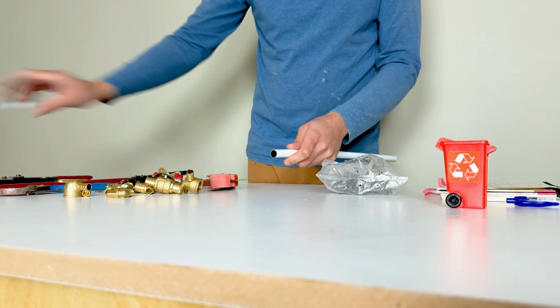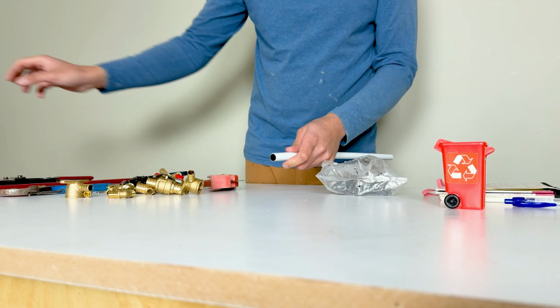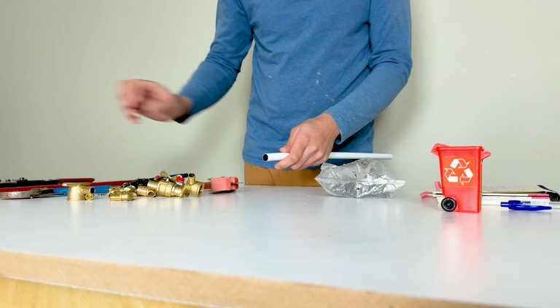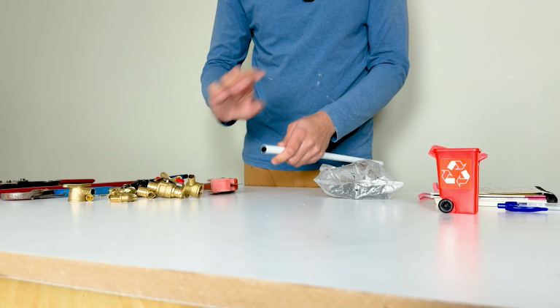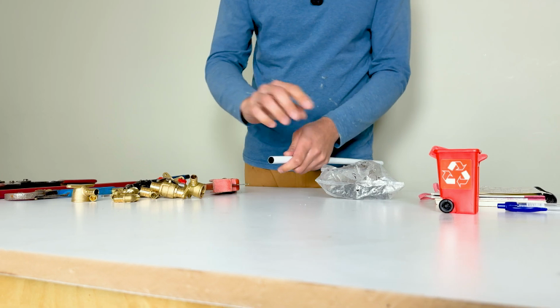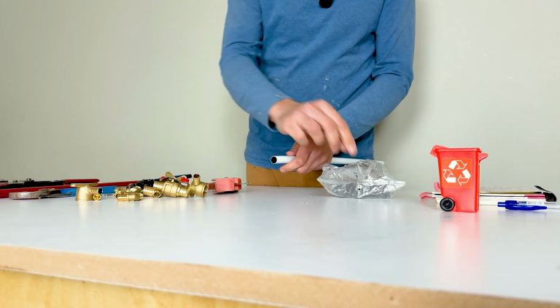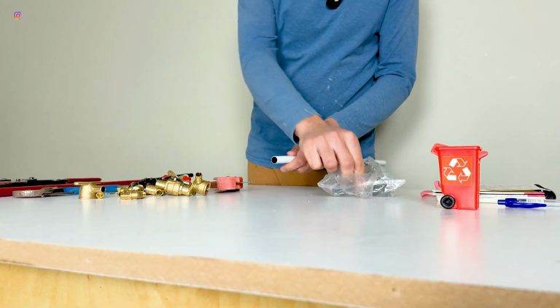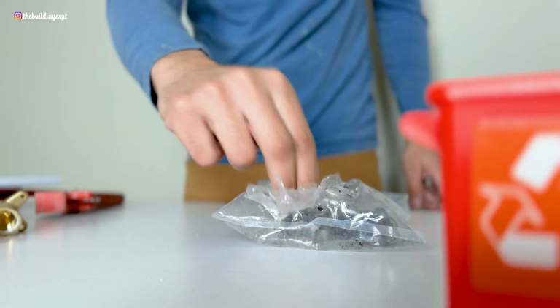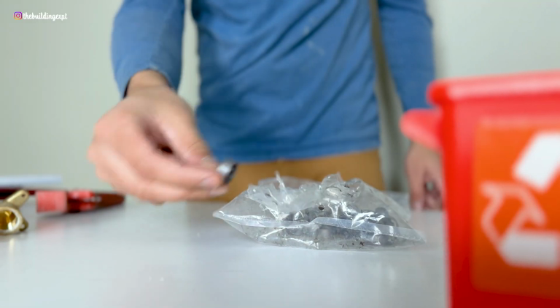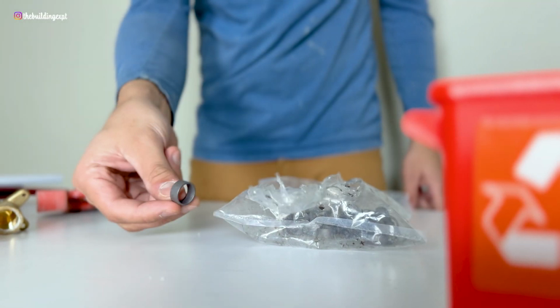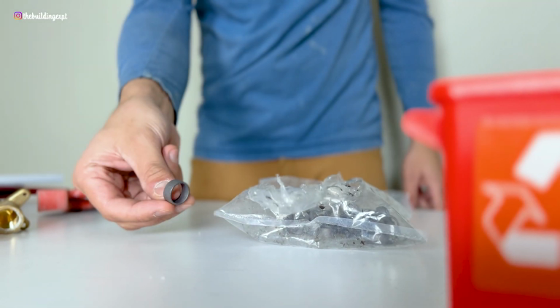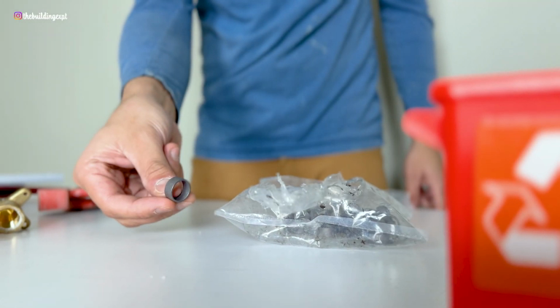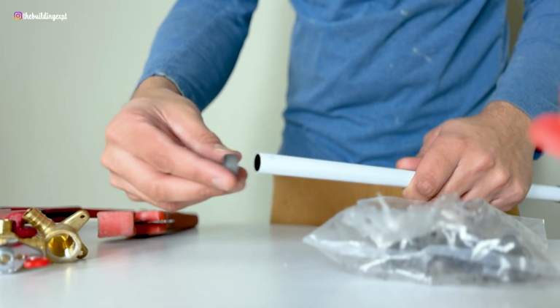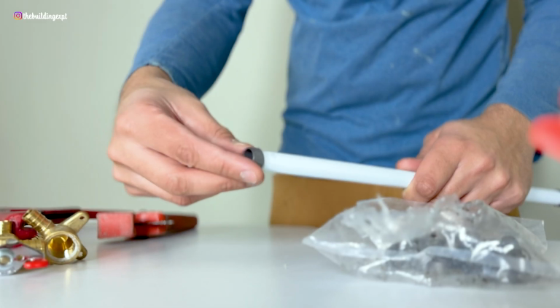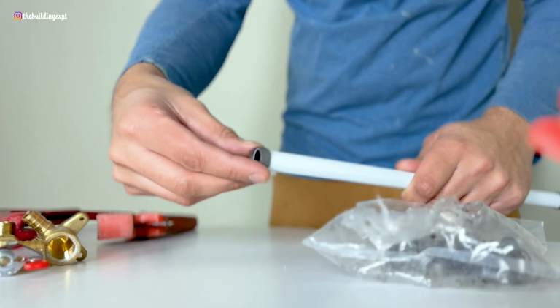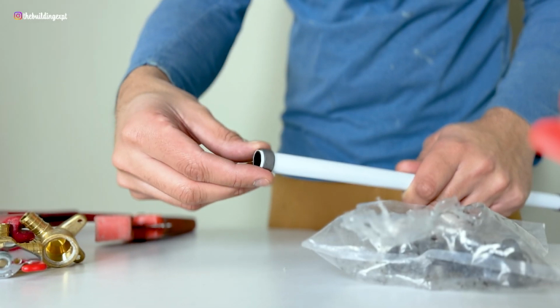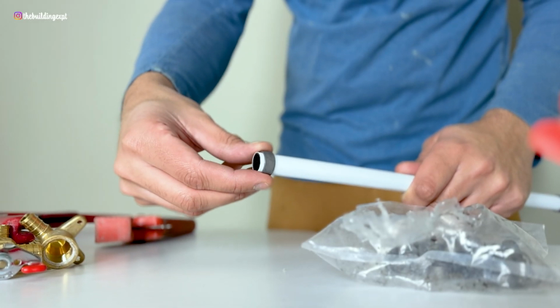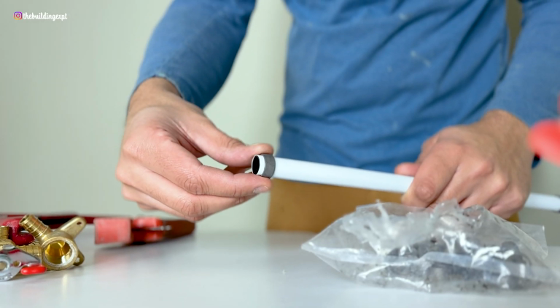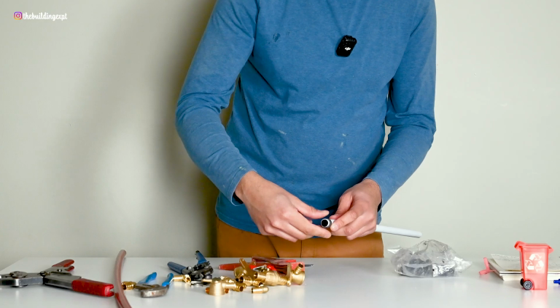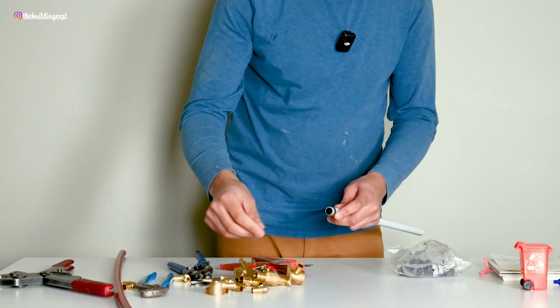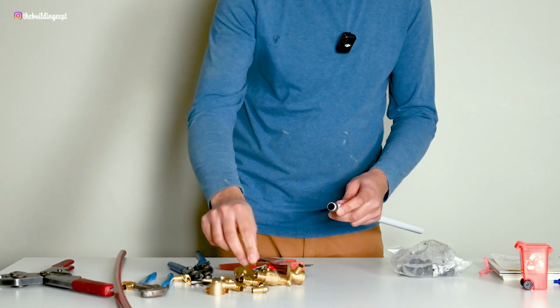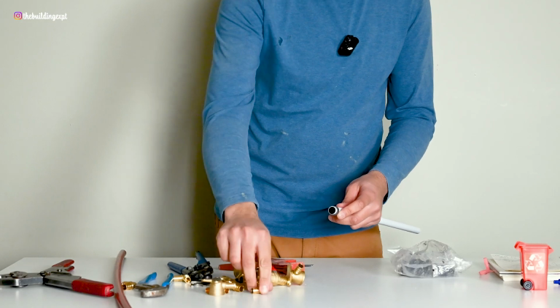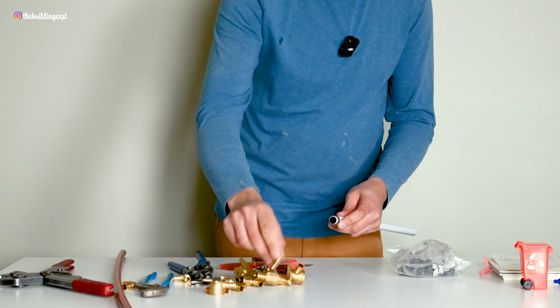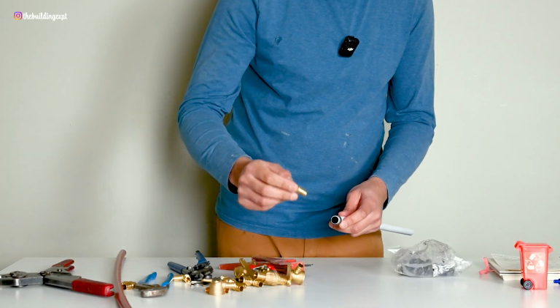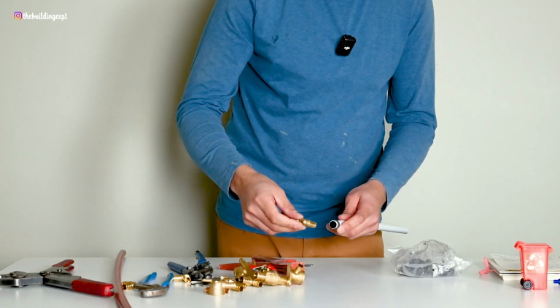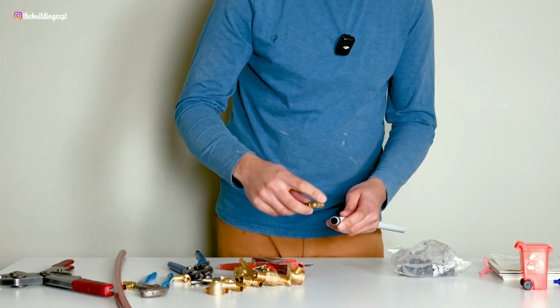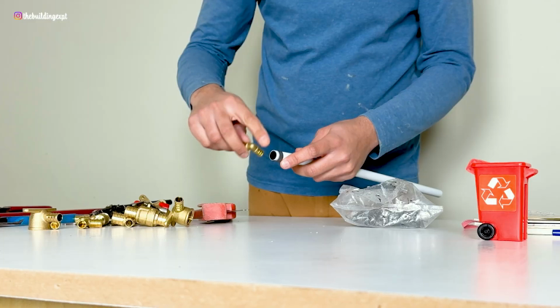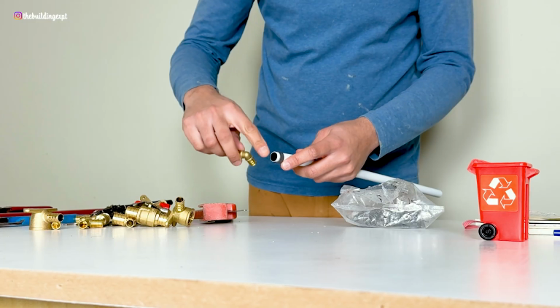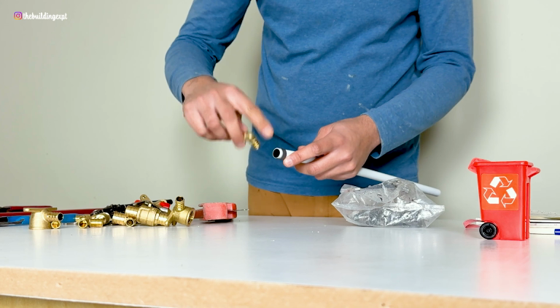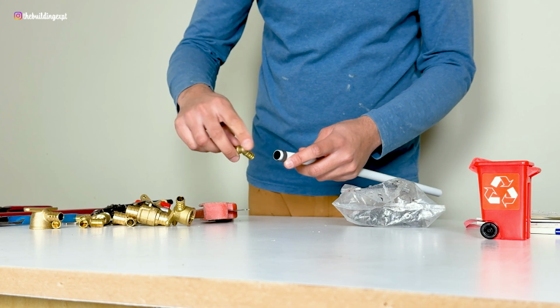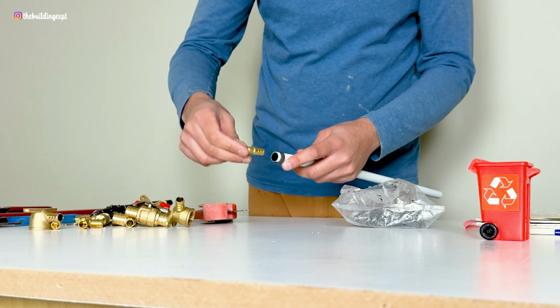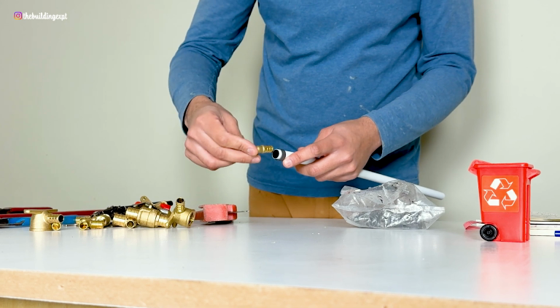Once the pipe is cut straight, take a PEX ring and slide it onto the pipe. Then take a PEX fitting and slide it inside the pipe.